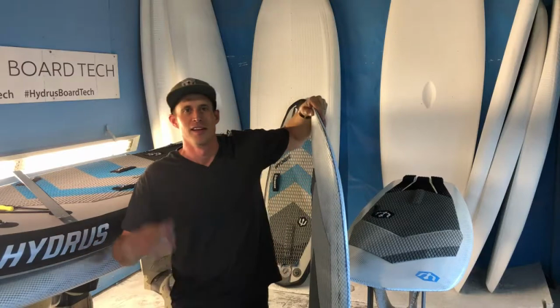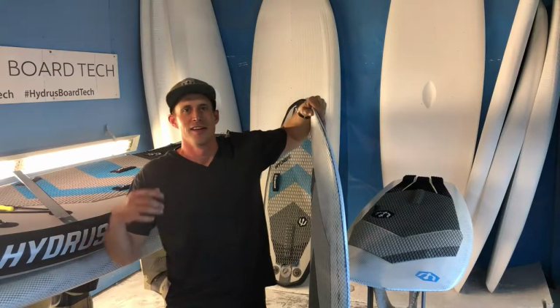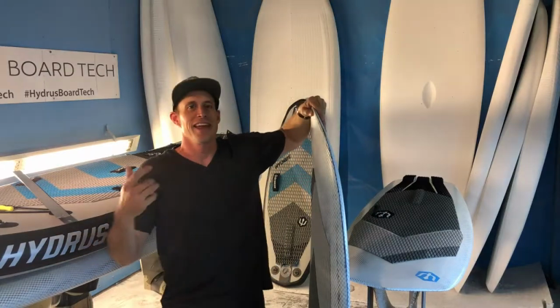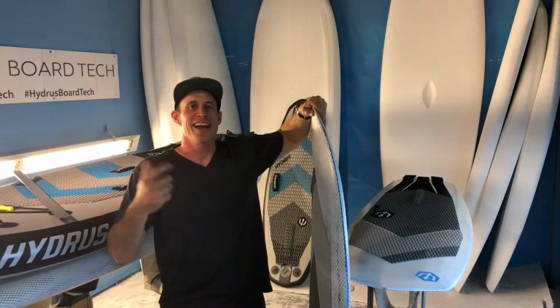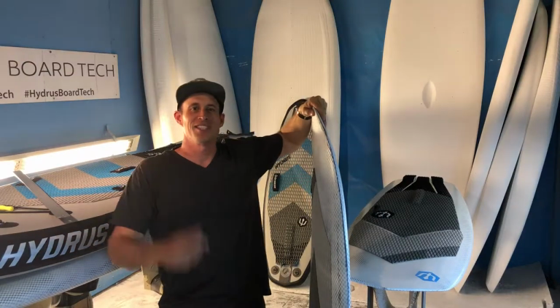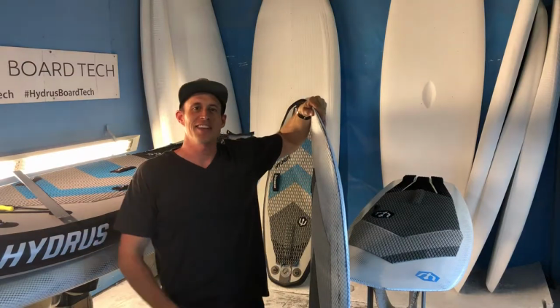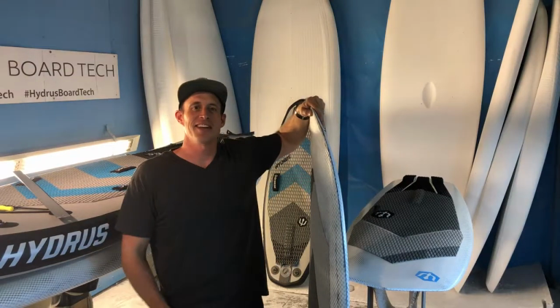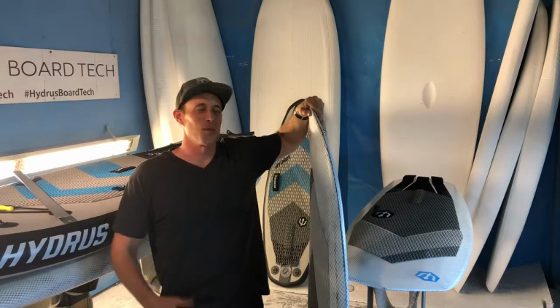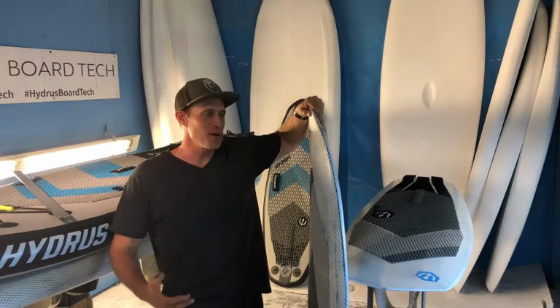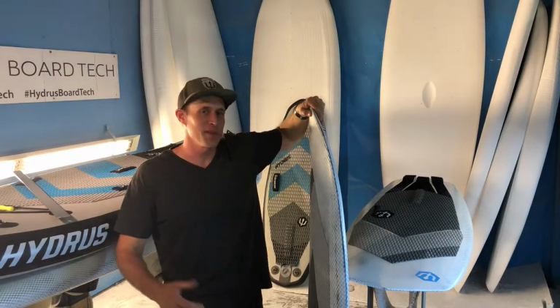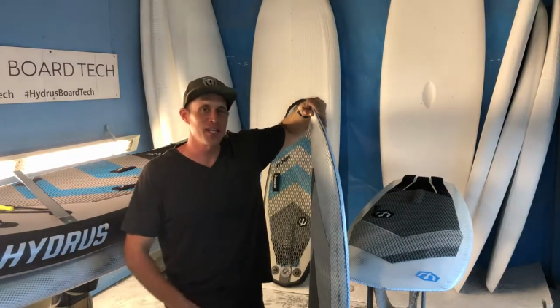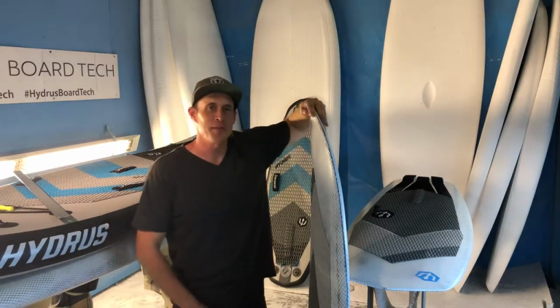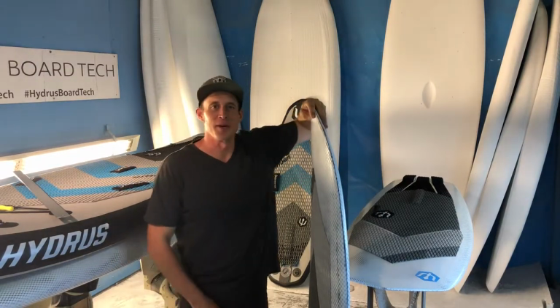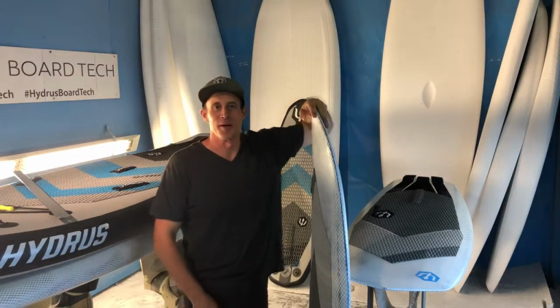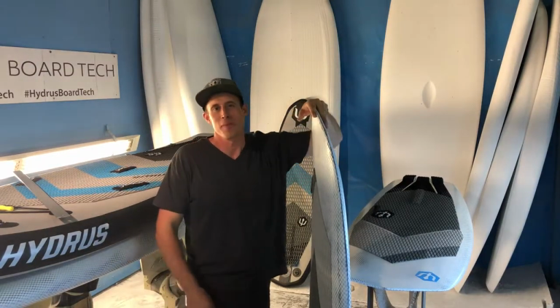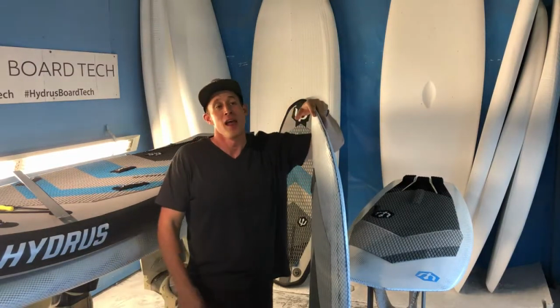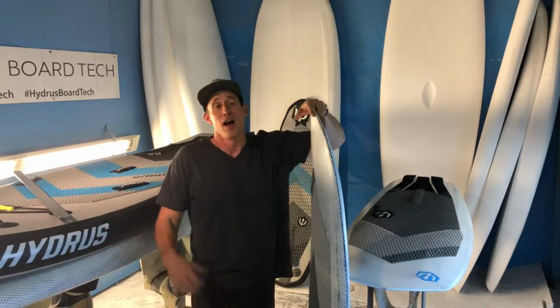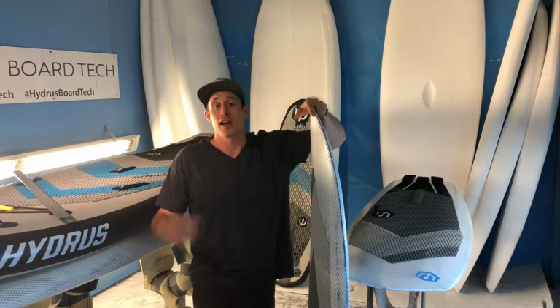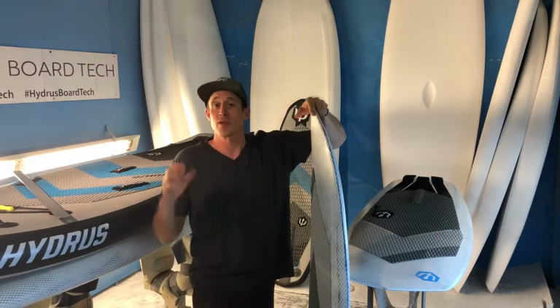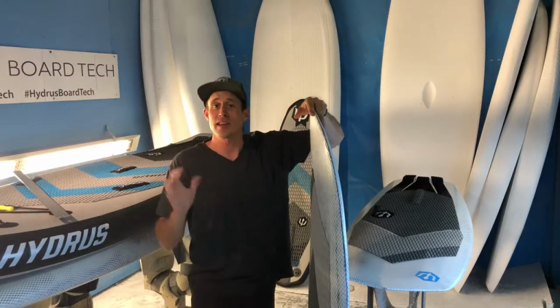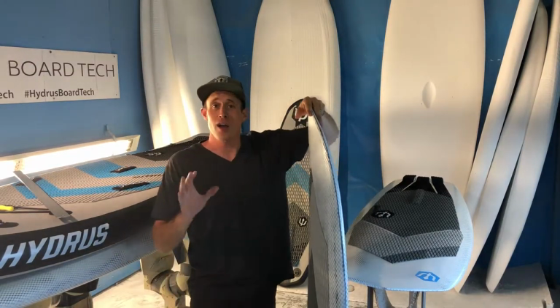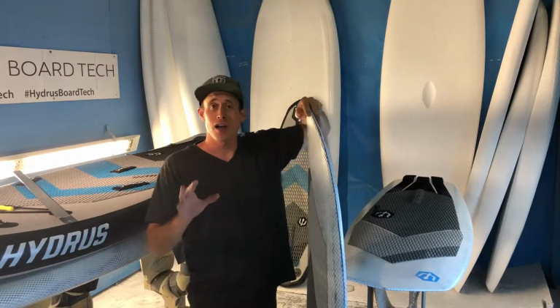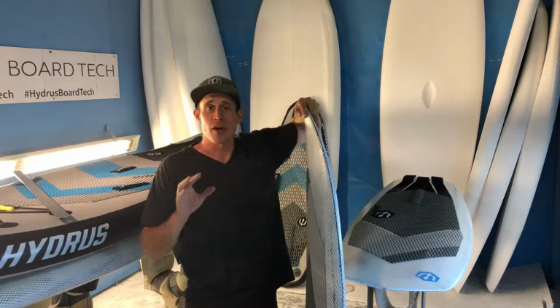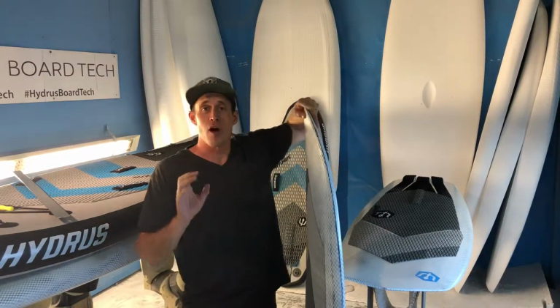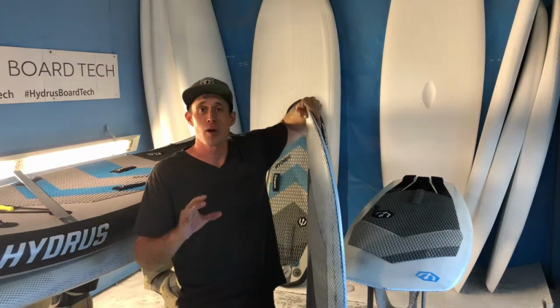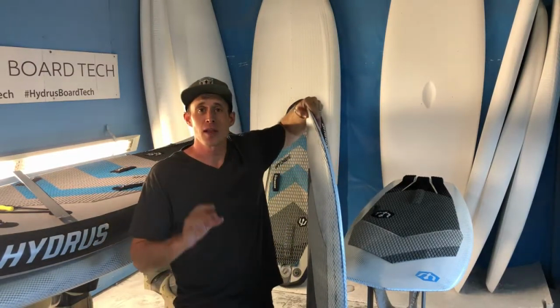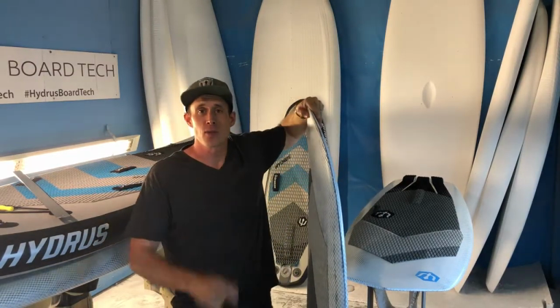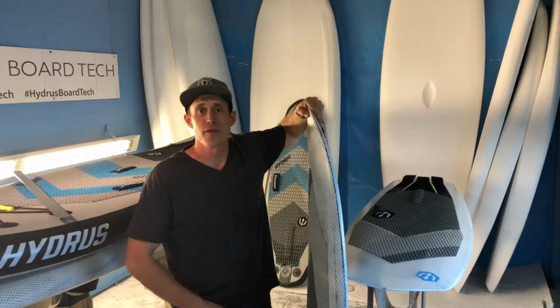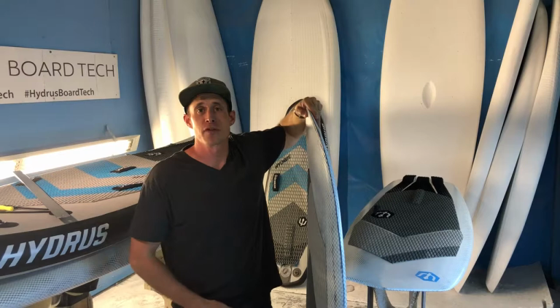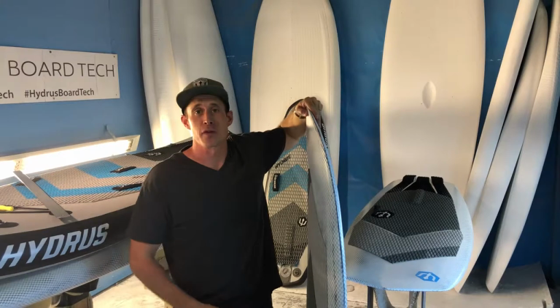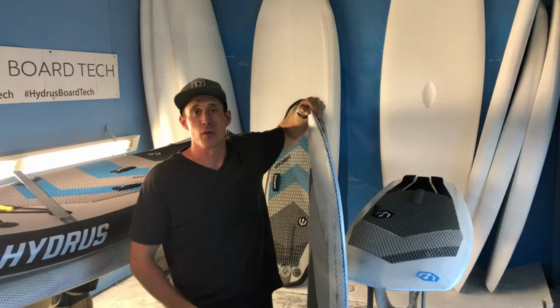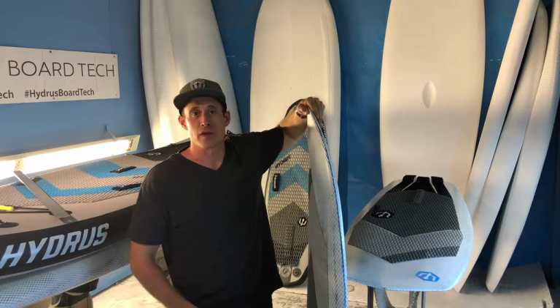Hey guys, Jason here. Welcome to the Shaping Room. So let's talk about our Armalite River Surfboards.